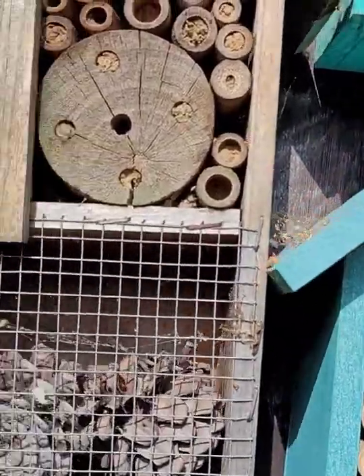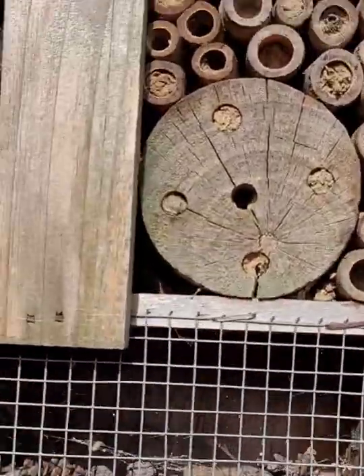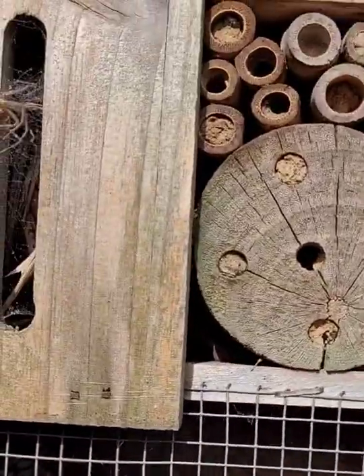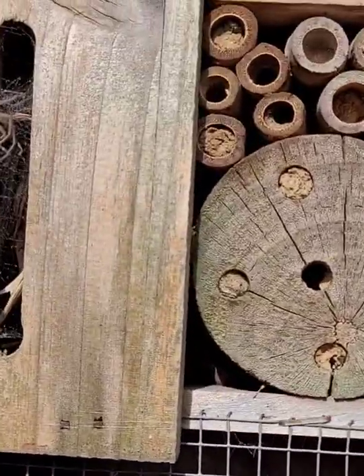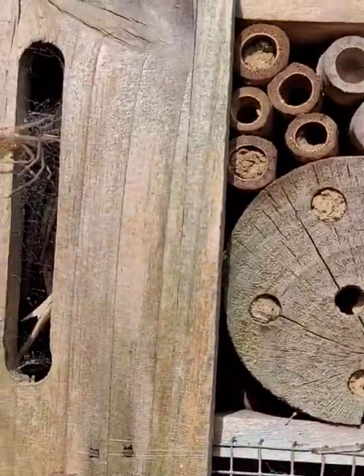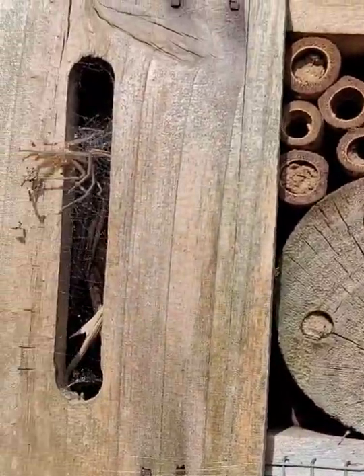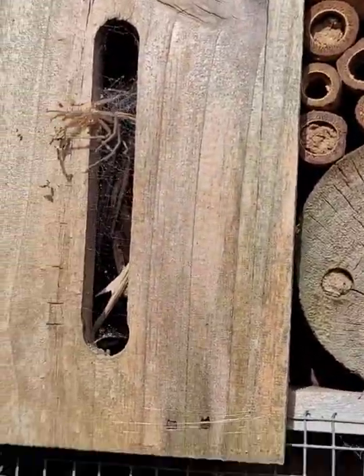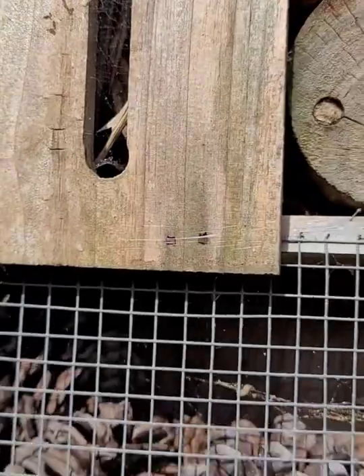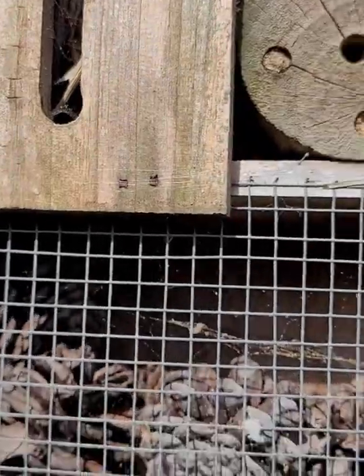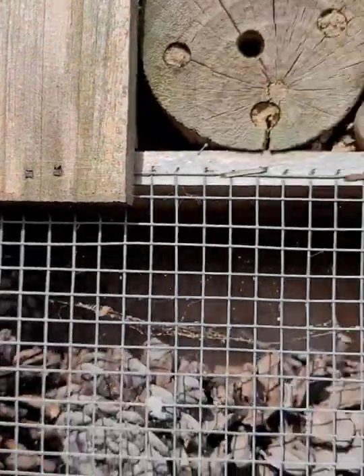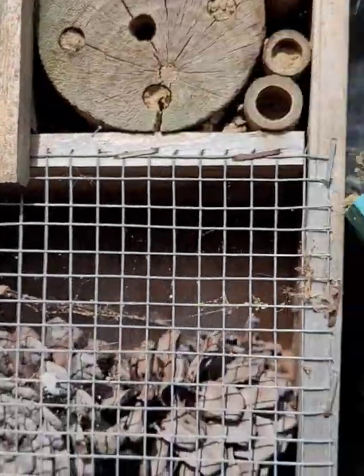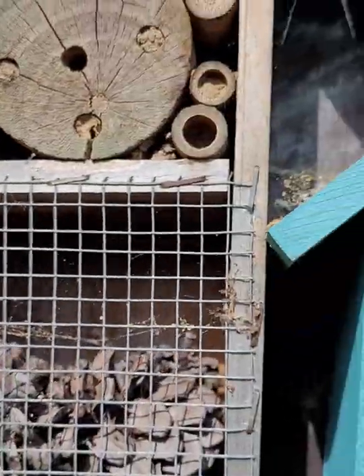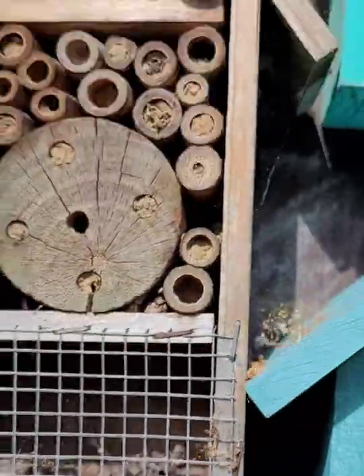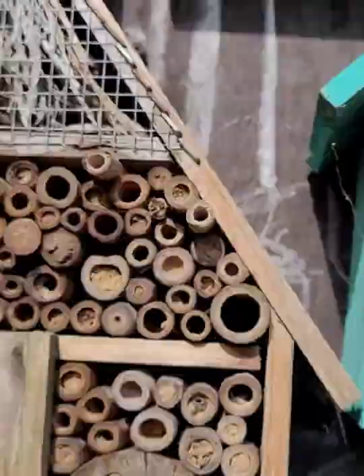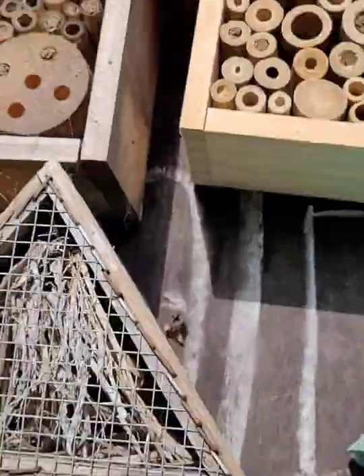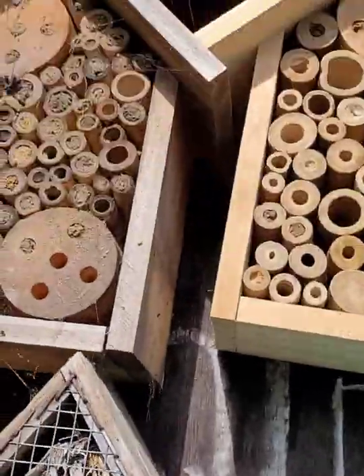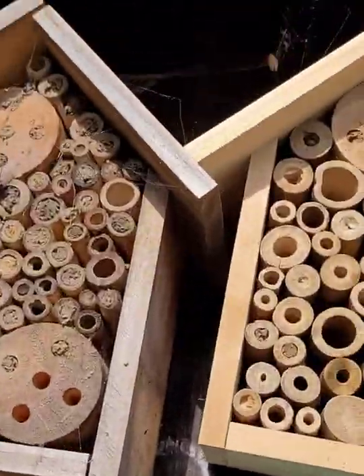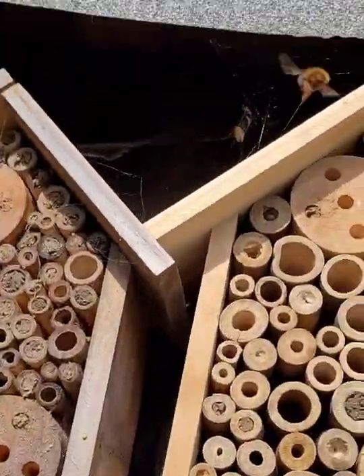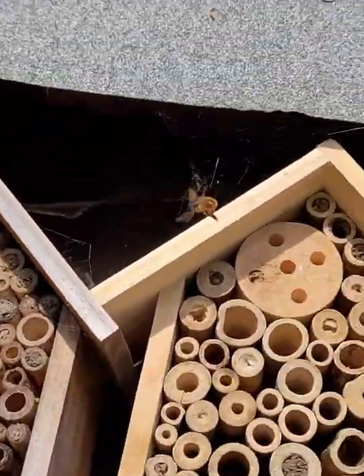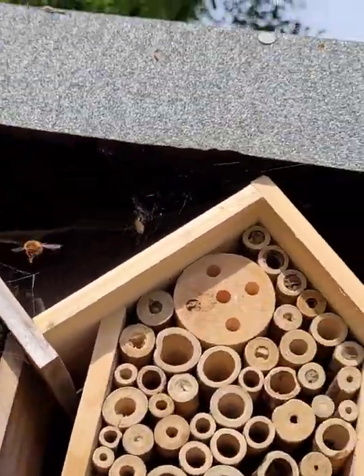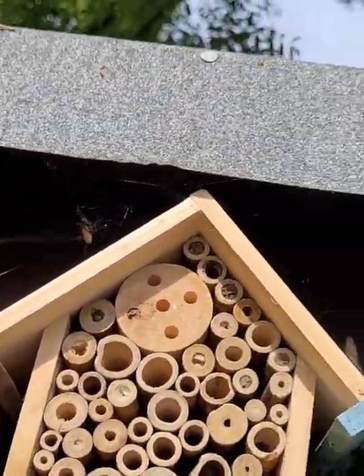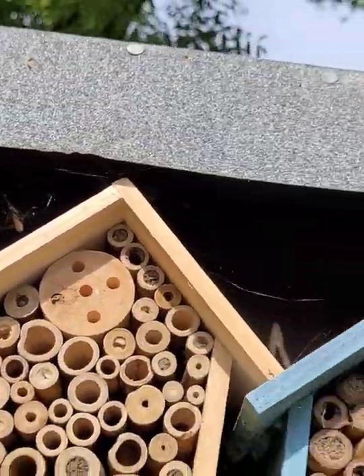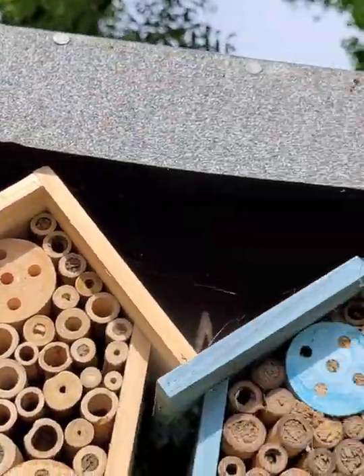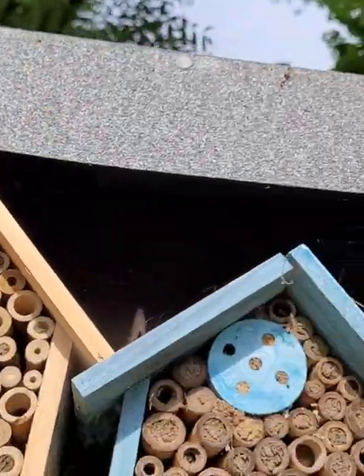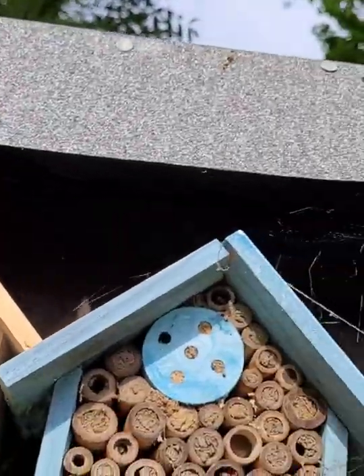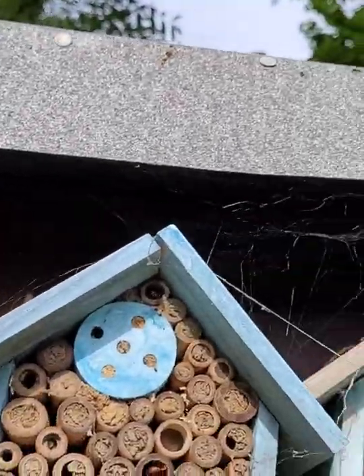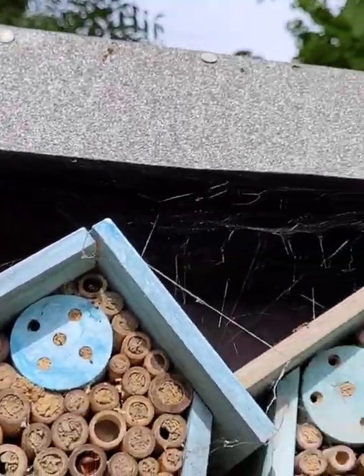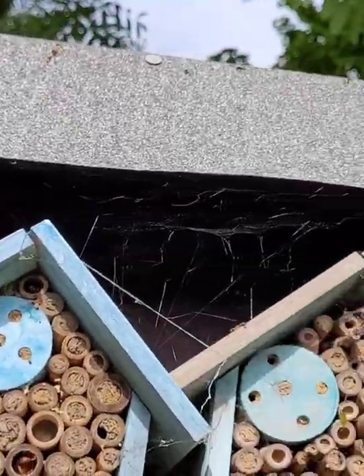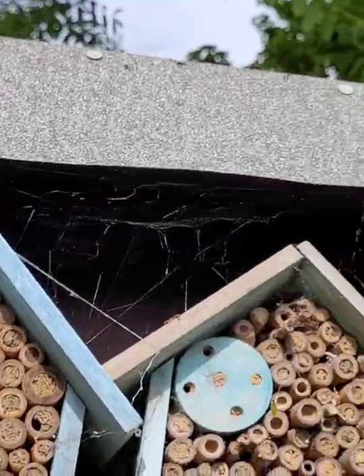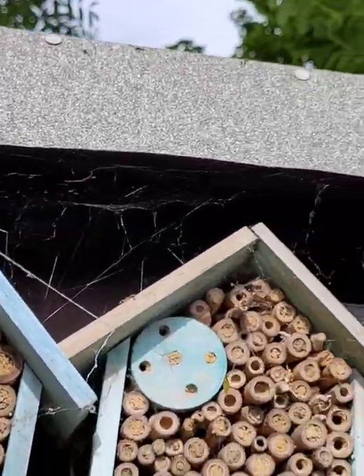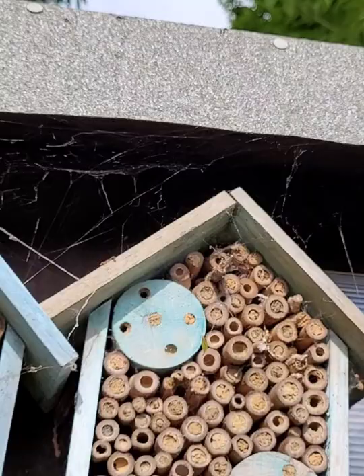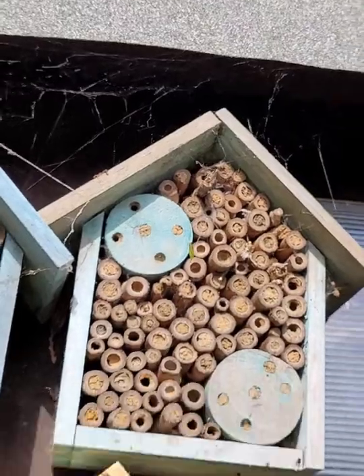The spiders as well are making their presence known. If you look up there, very opportunistic spider webs going all the way along.